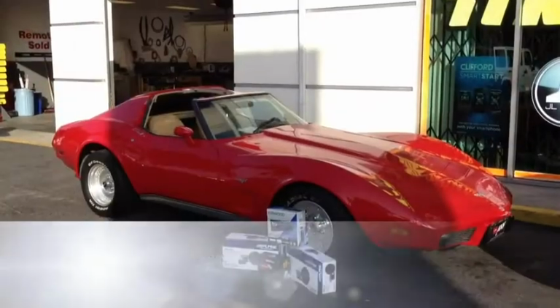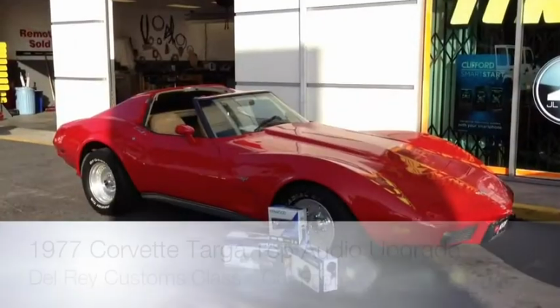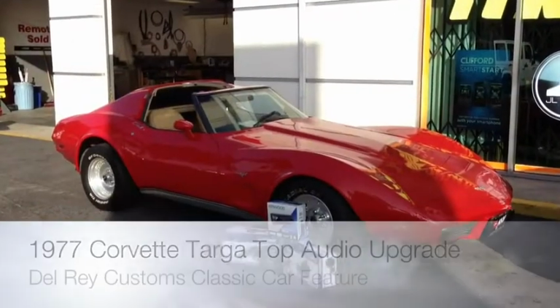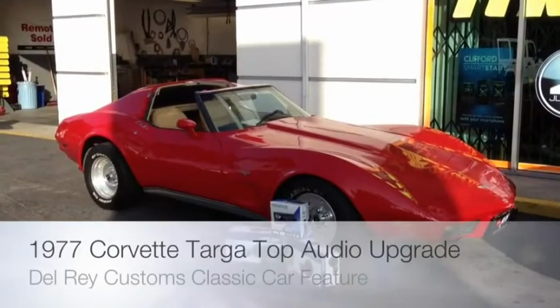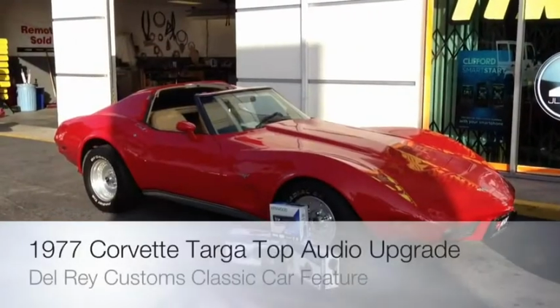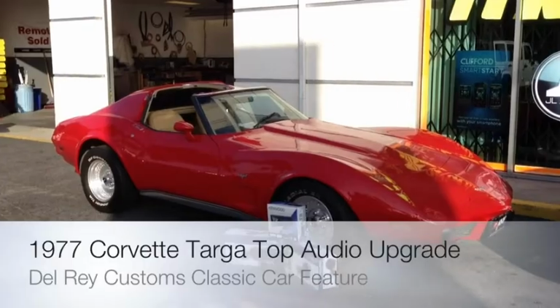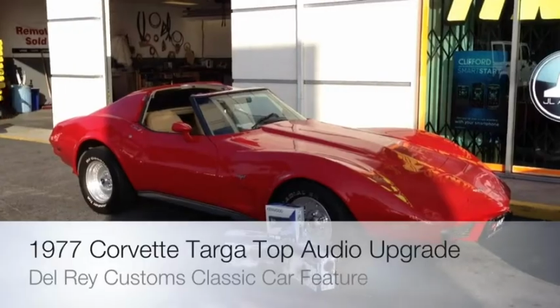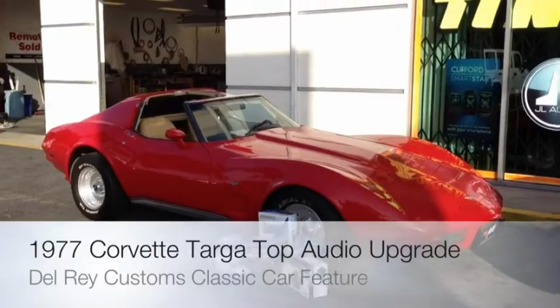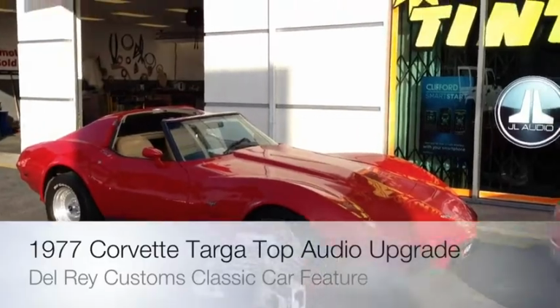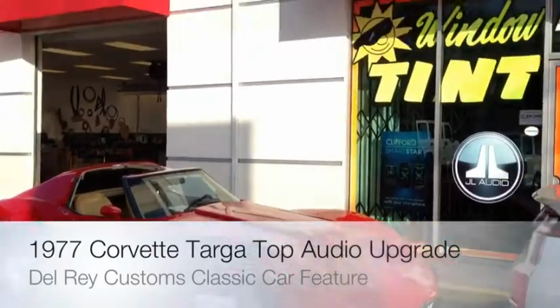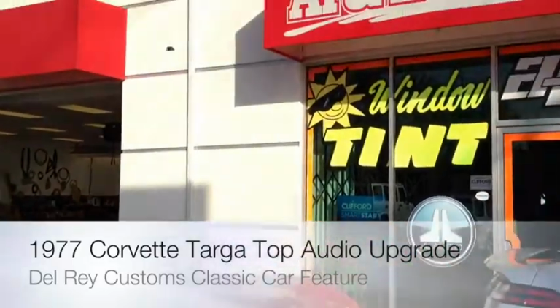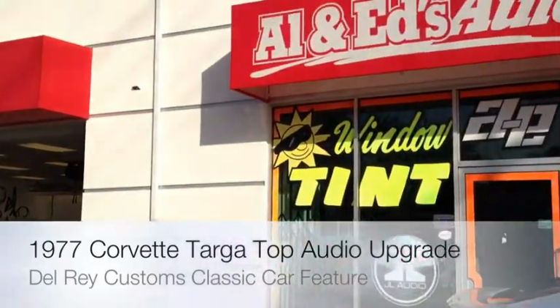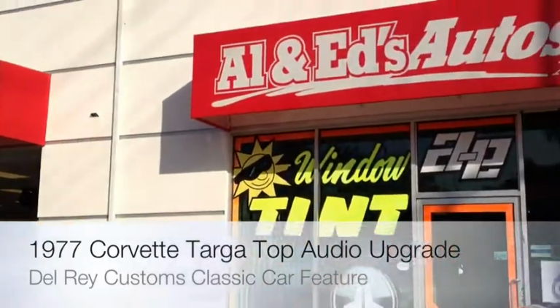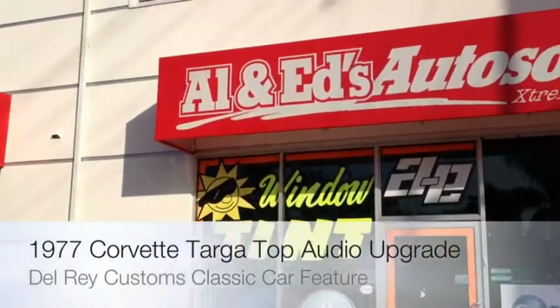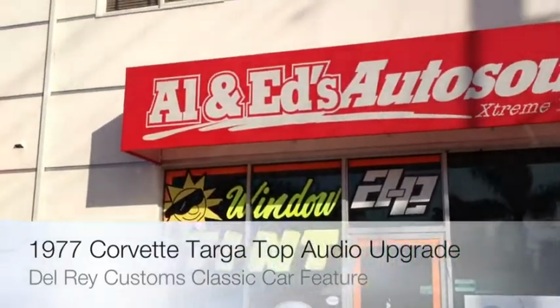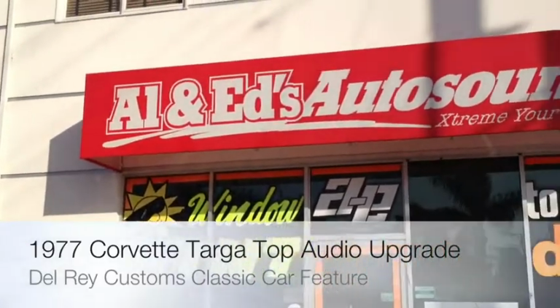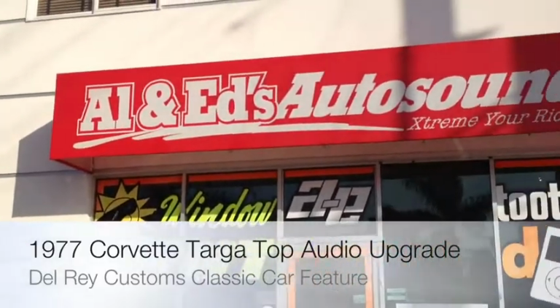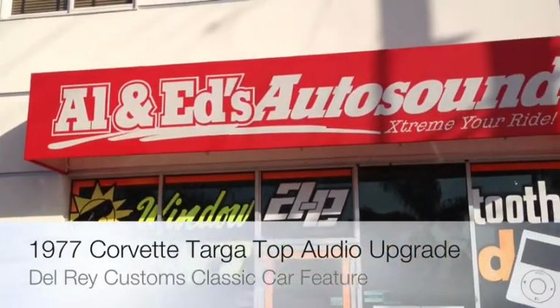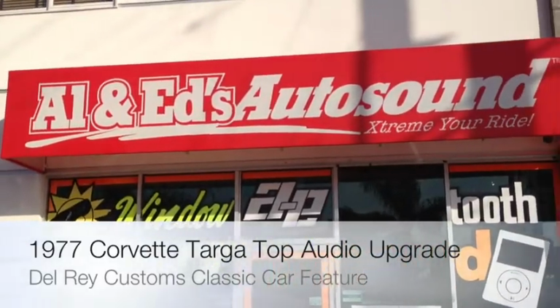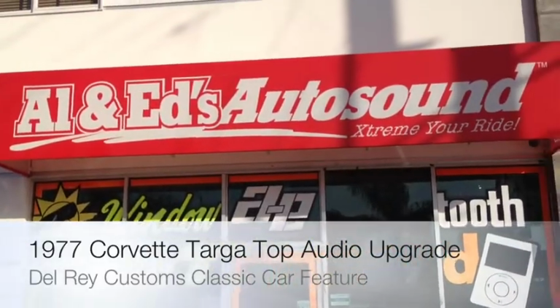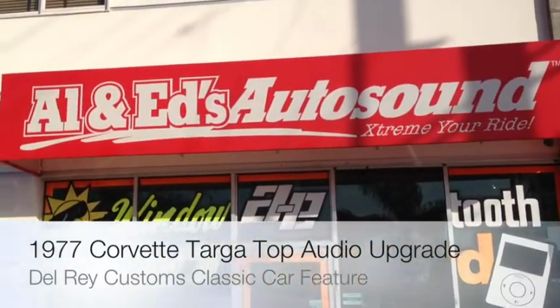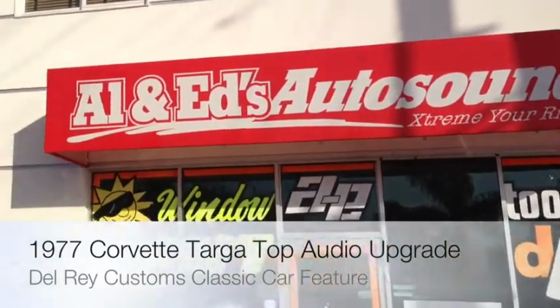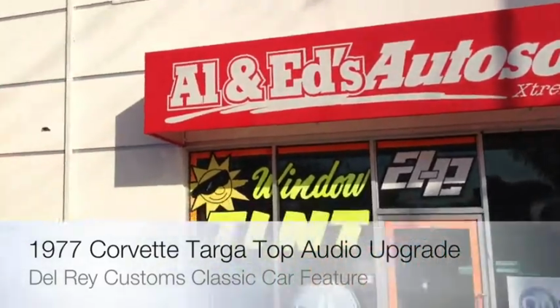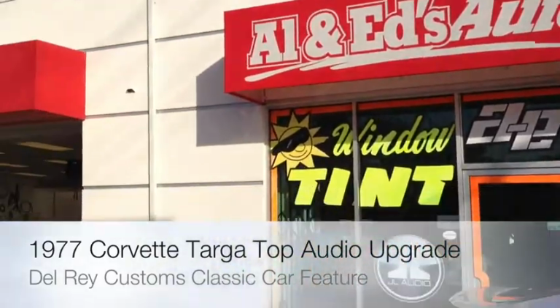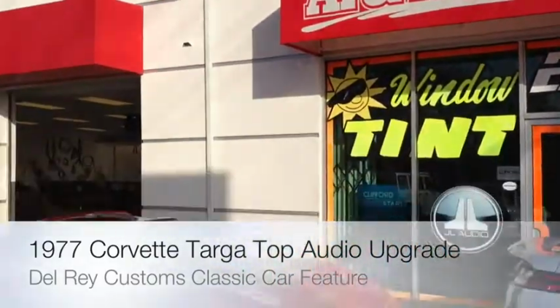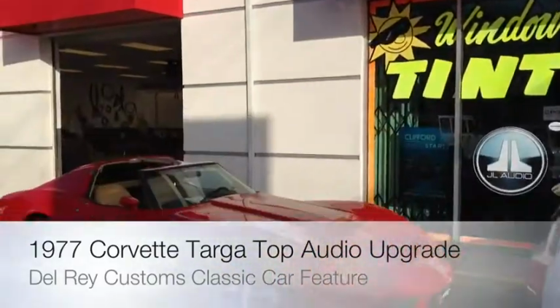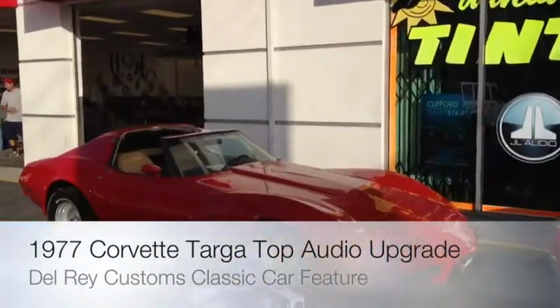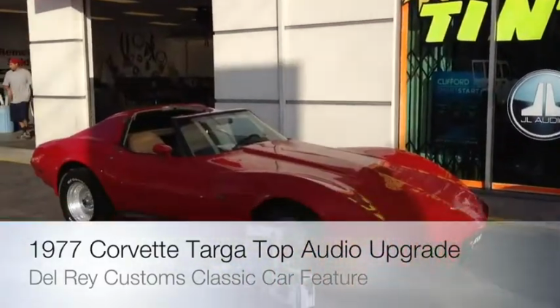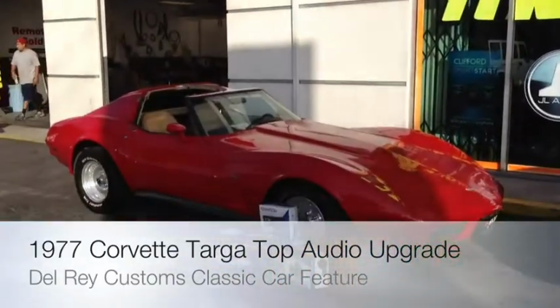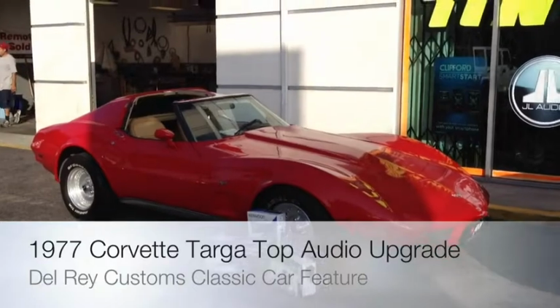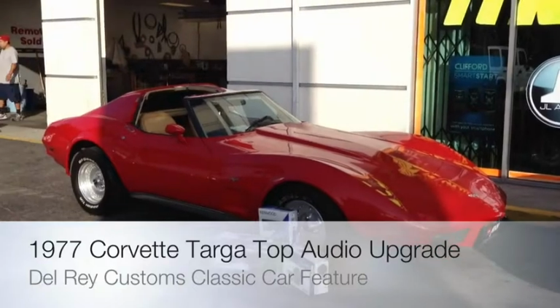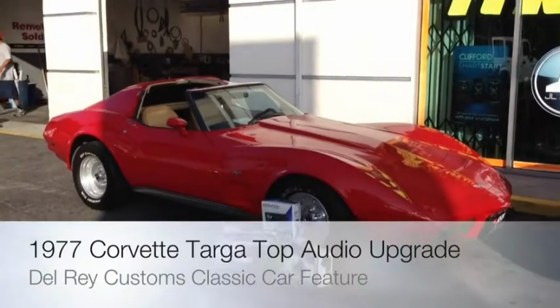Hey YouTube, how you doing? This is Joe from Allen Edds Auto Sound in Marina Del Rey, home of my Del Rey Customs YouTube channel.